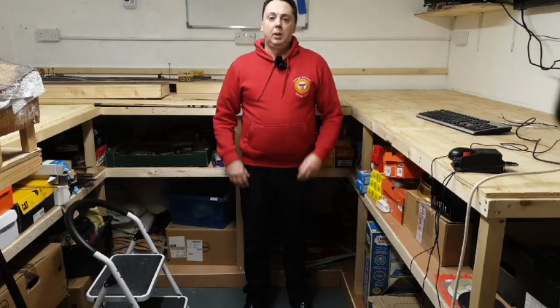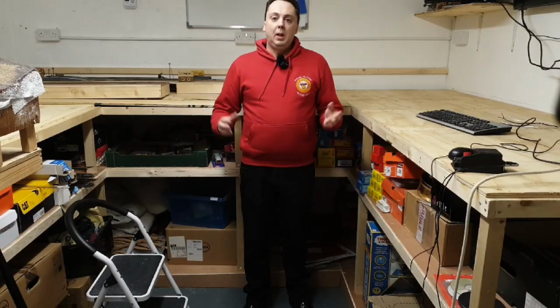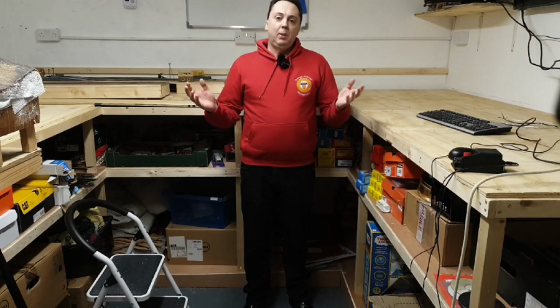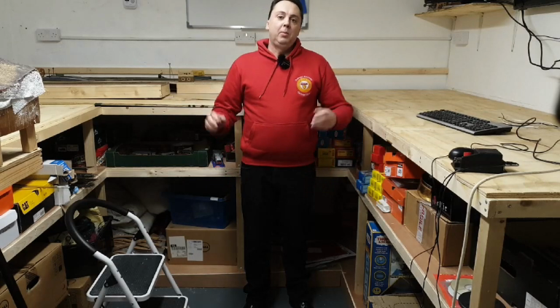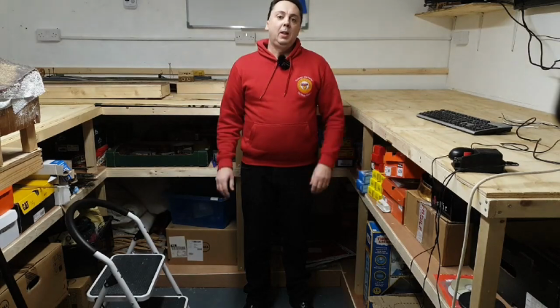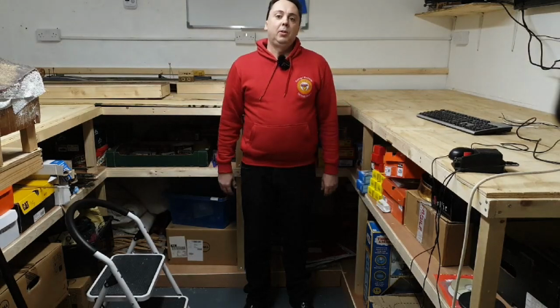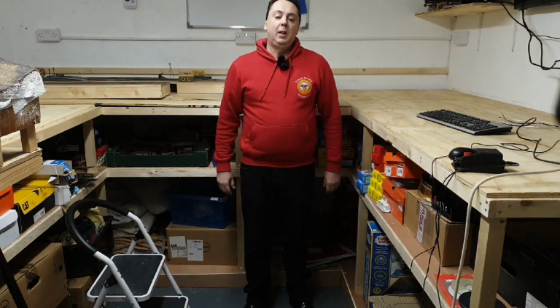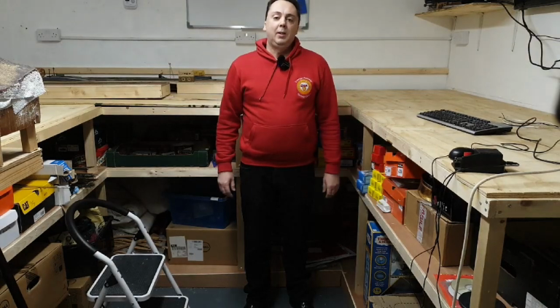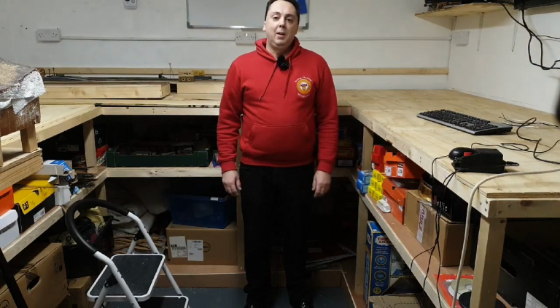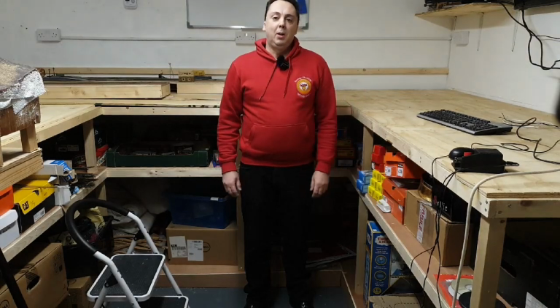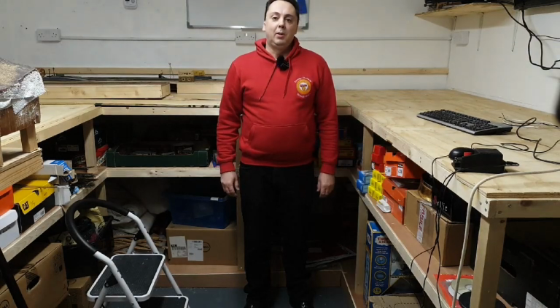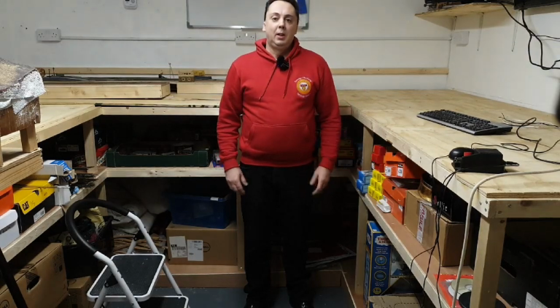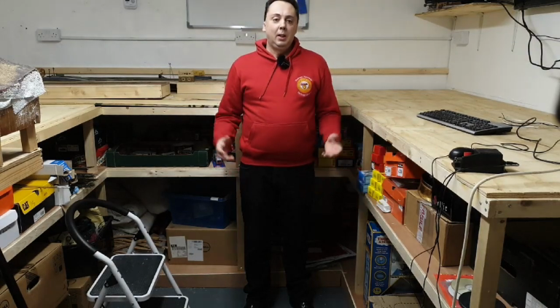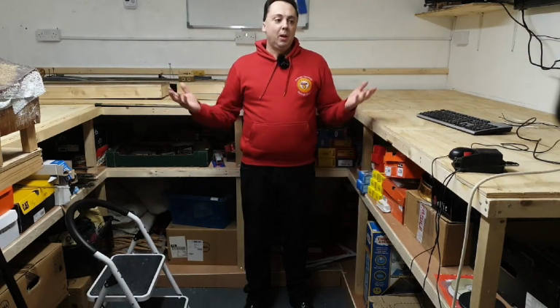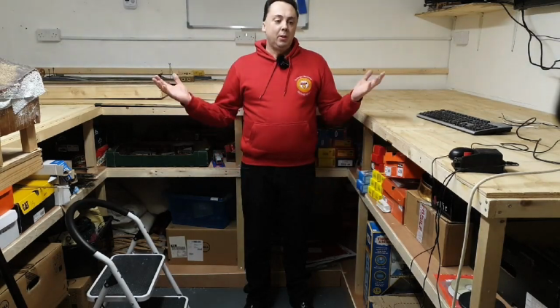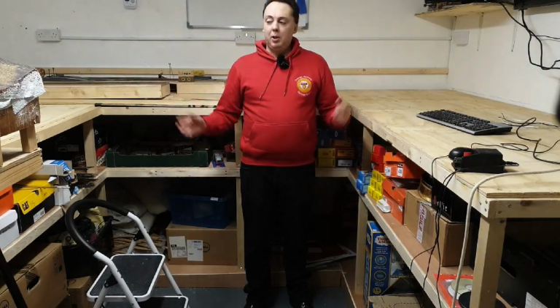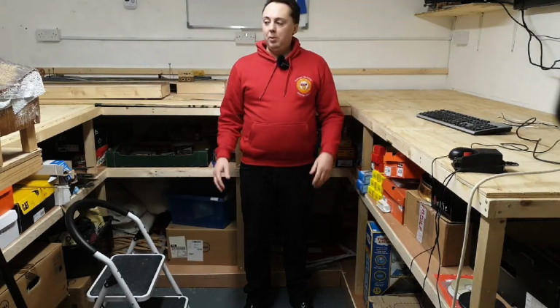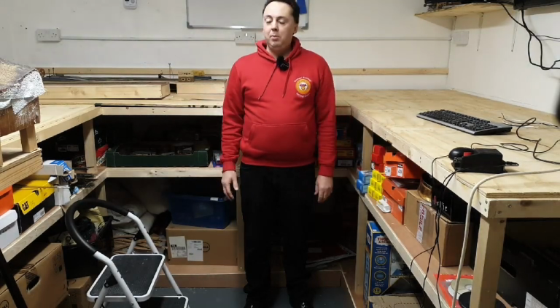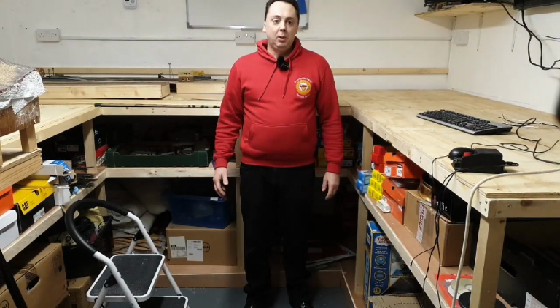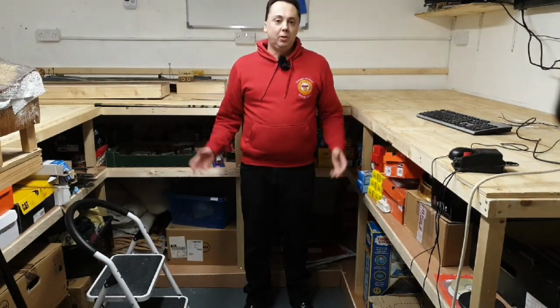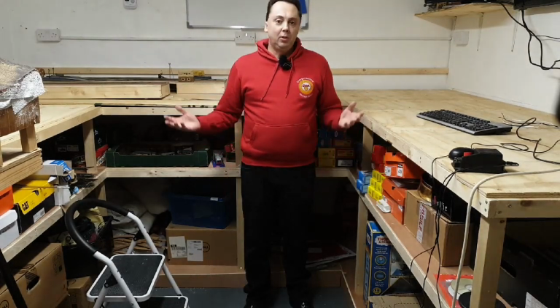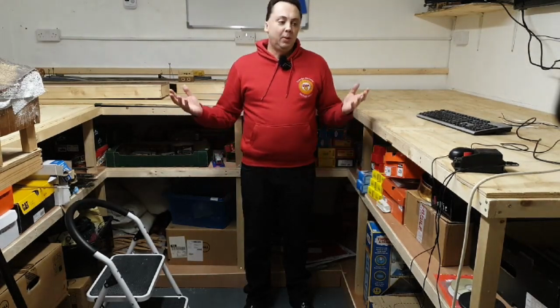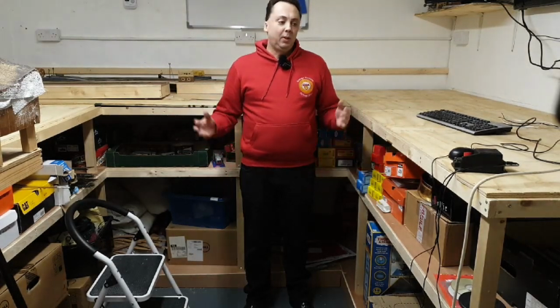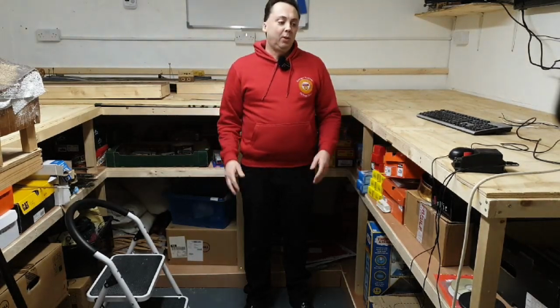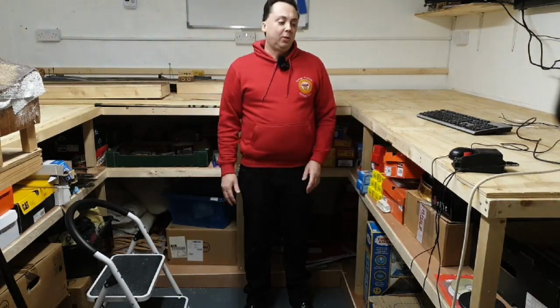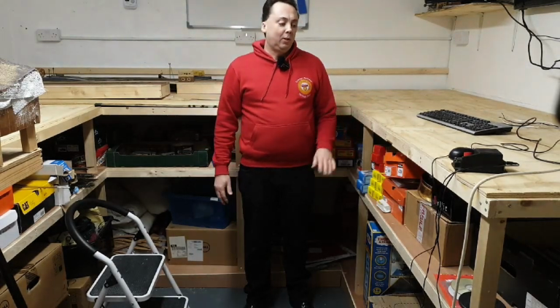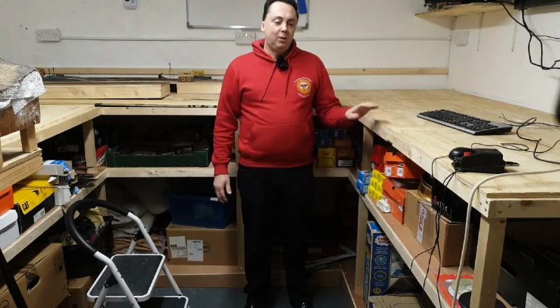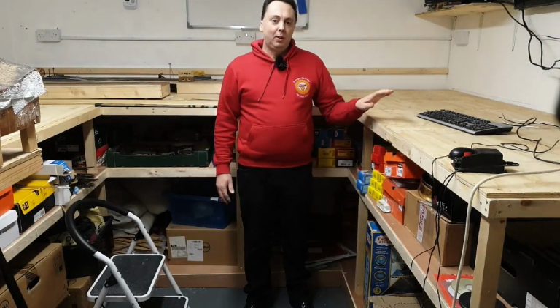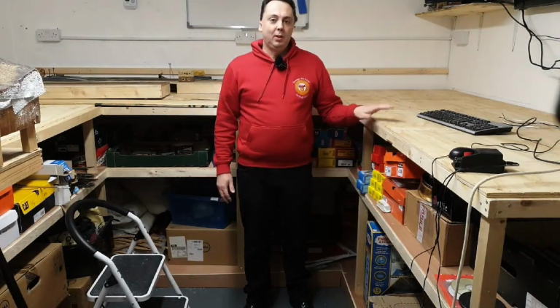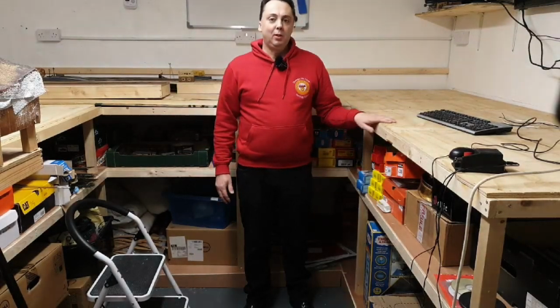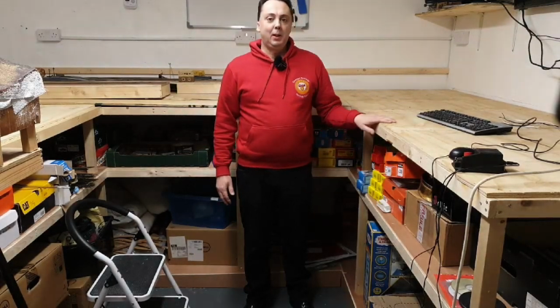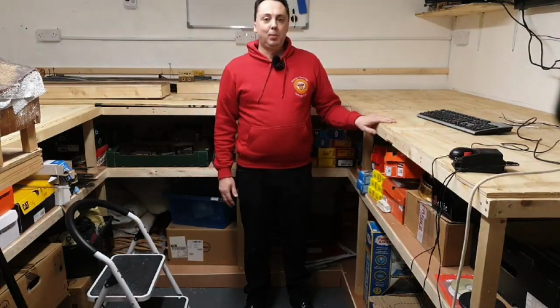Hi, welcome to Anygoldad. I'm Mark. Here we are in the train room. You can see there's a bit of a difference. Let's have a look at these baseboards.